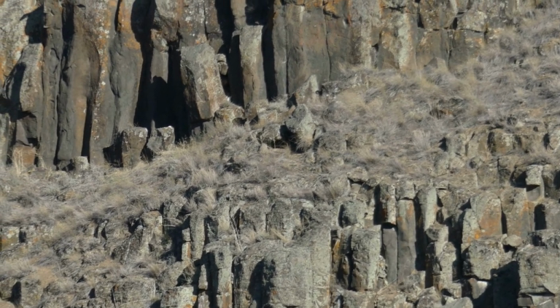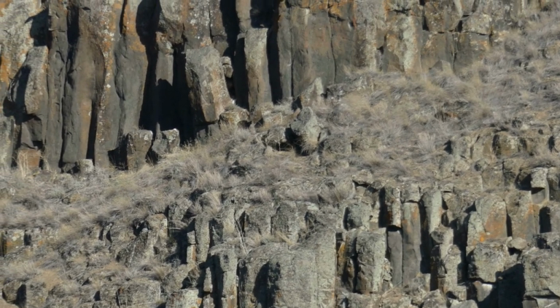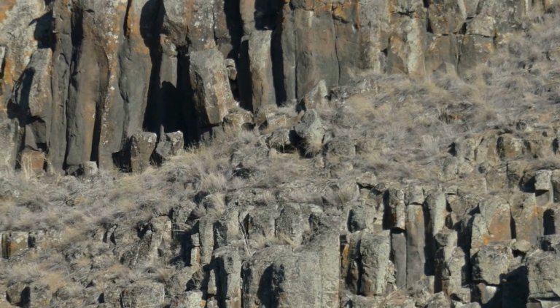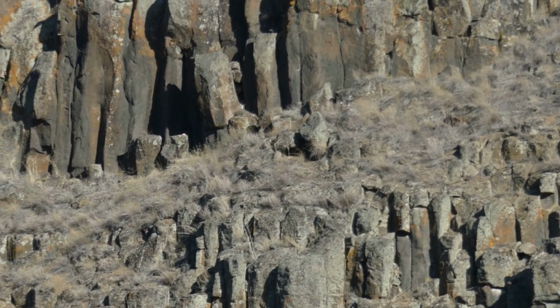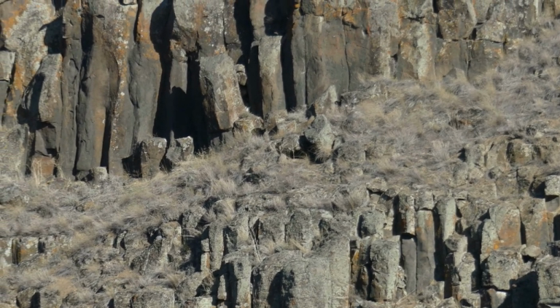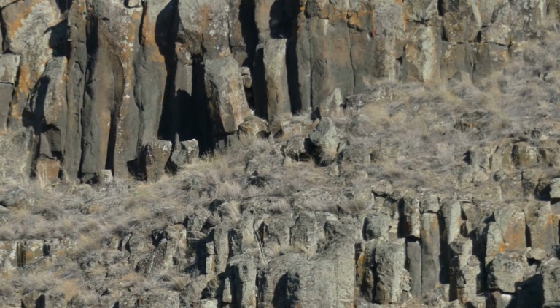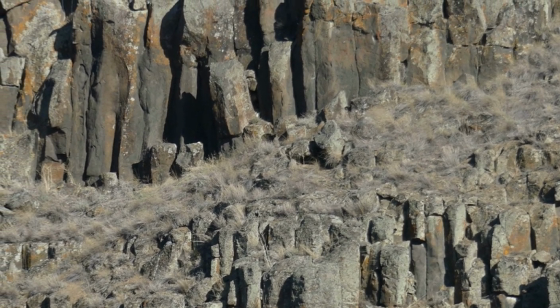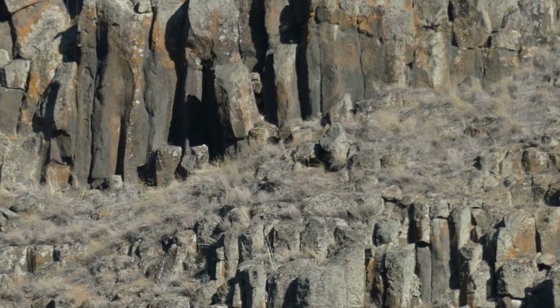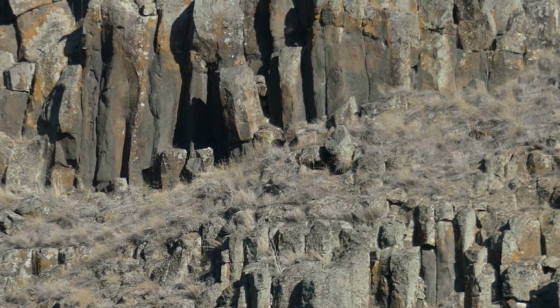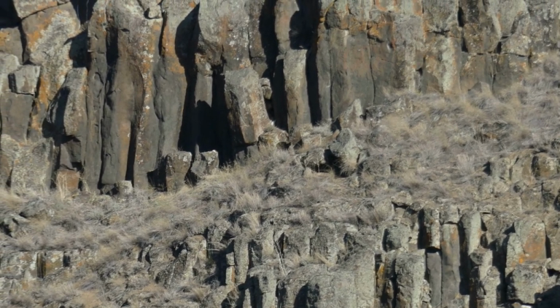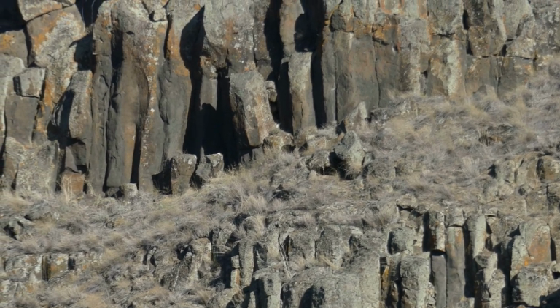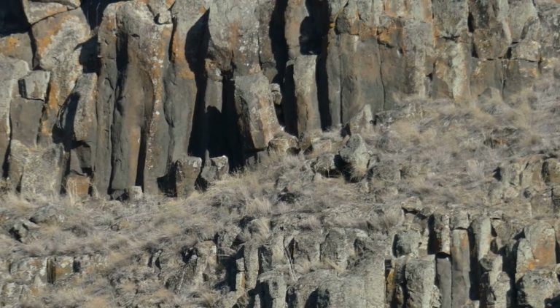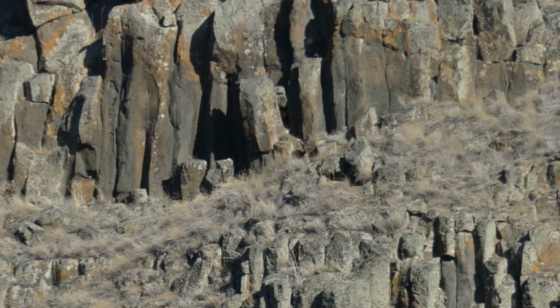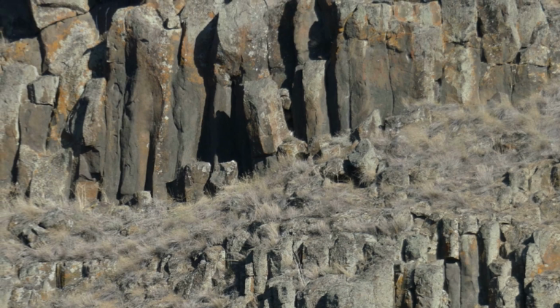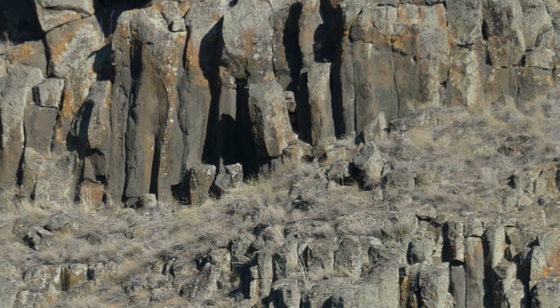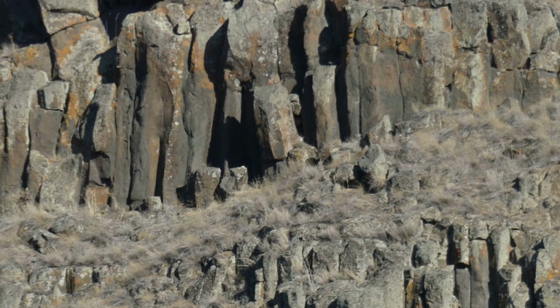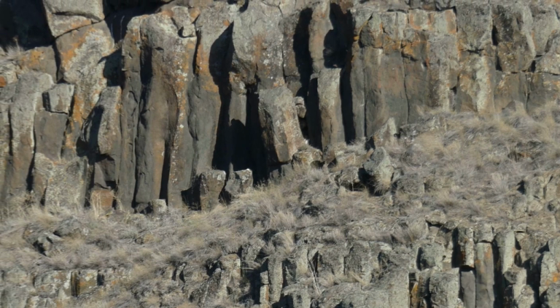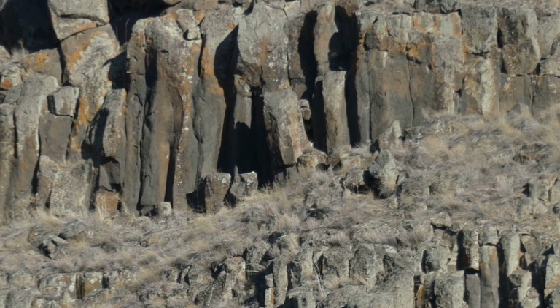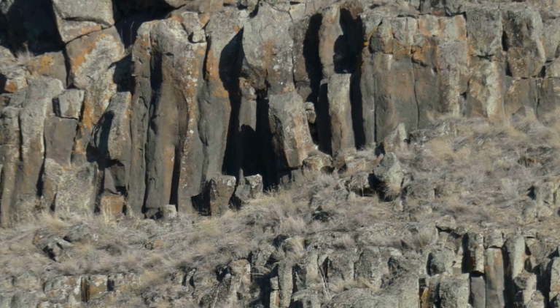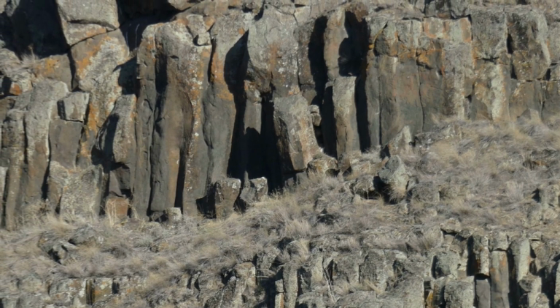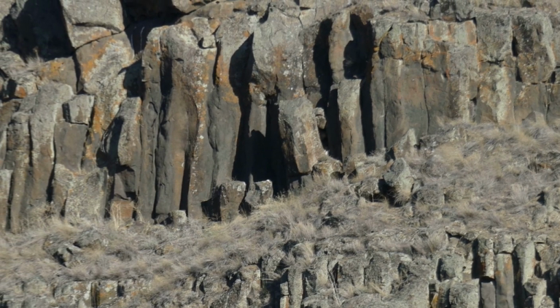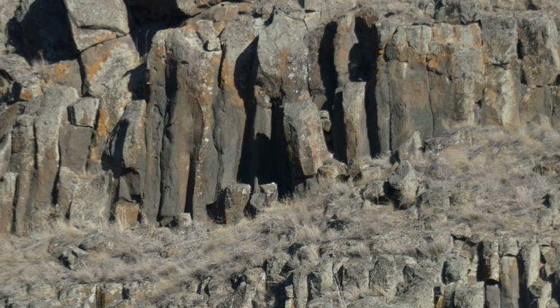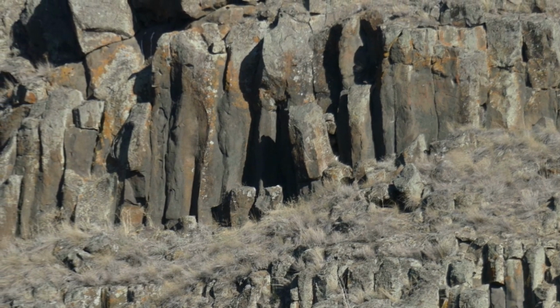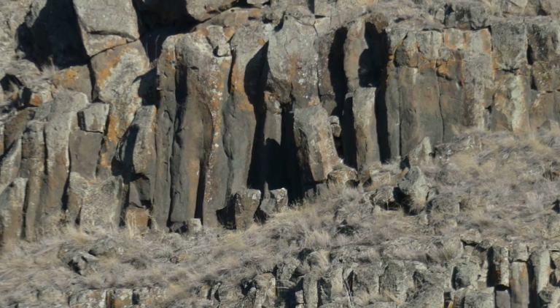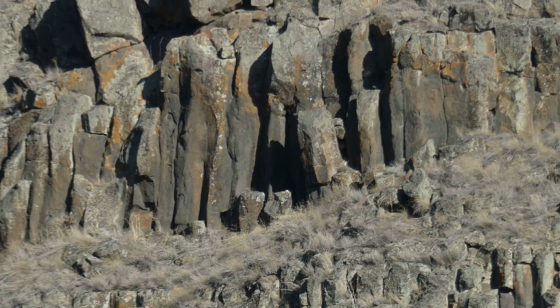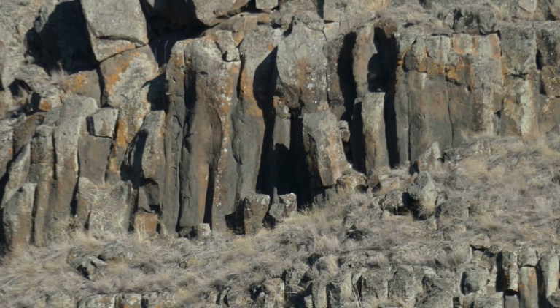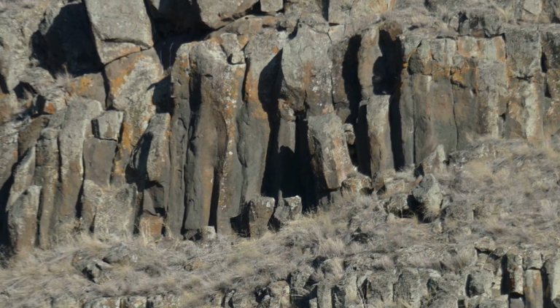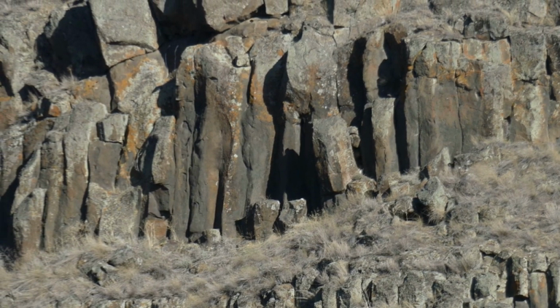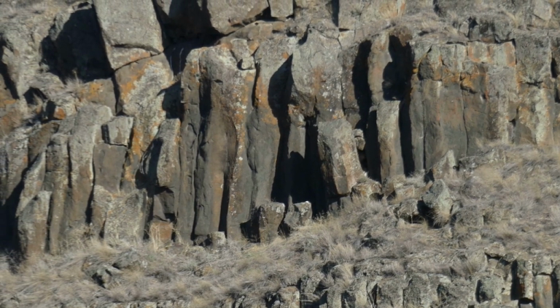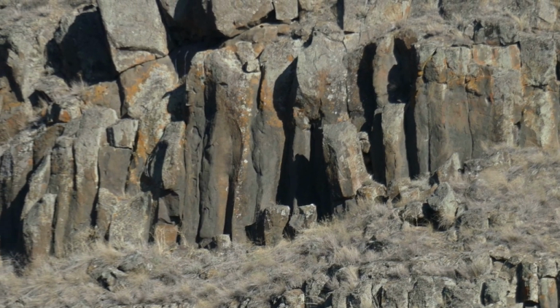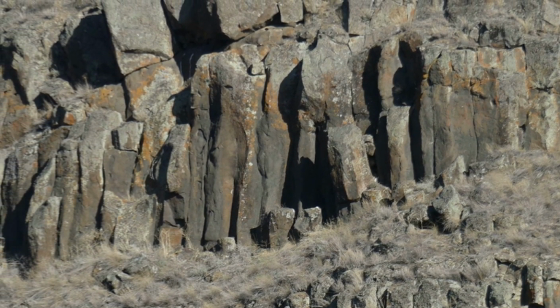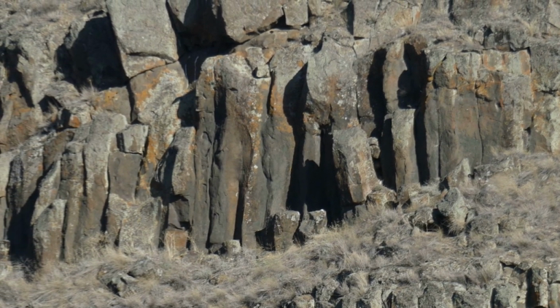Yes, I know — rocks, rocks, more rocks. But they were cool to me.